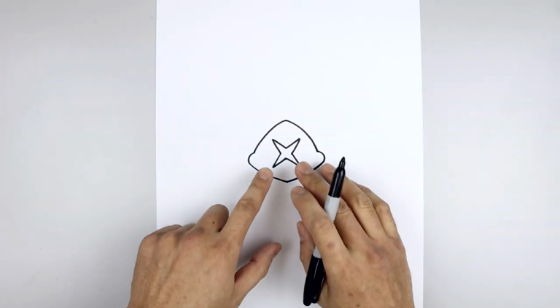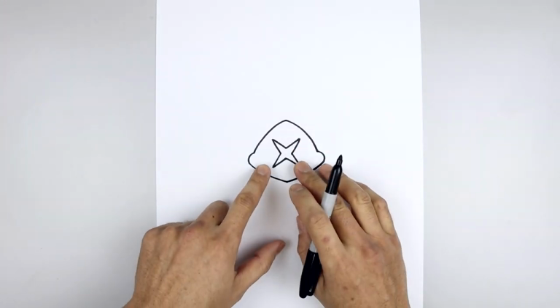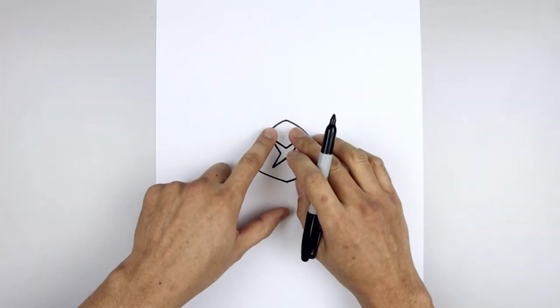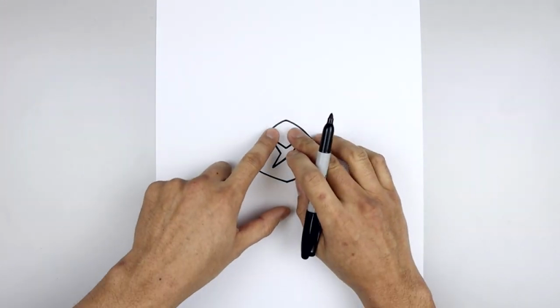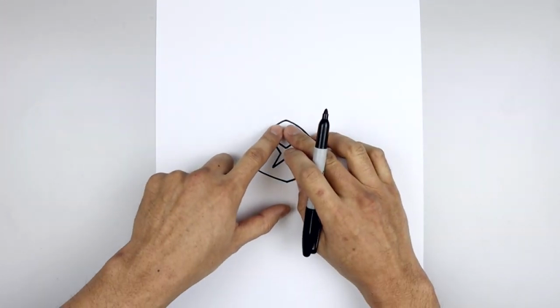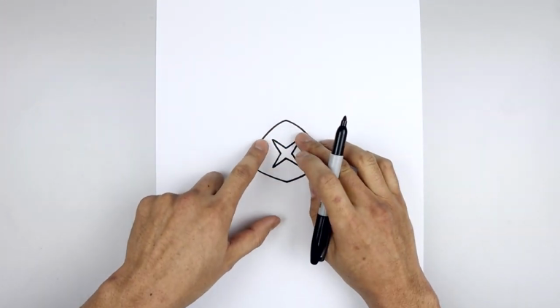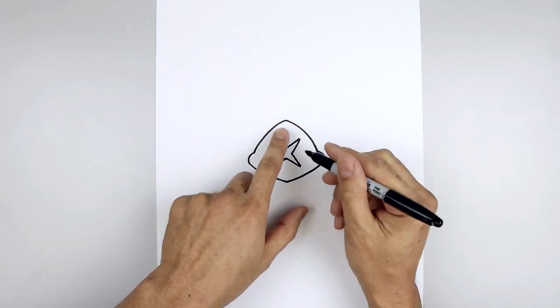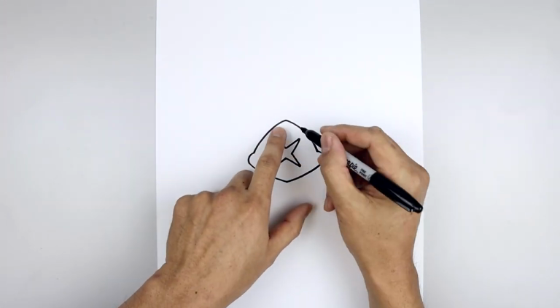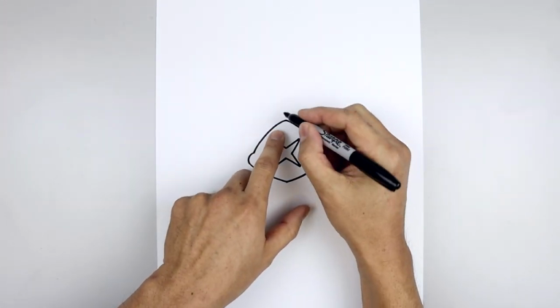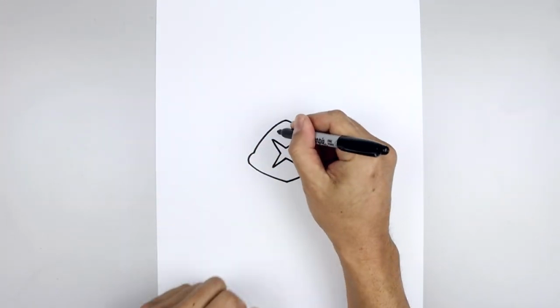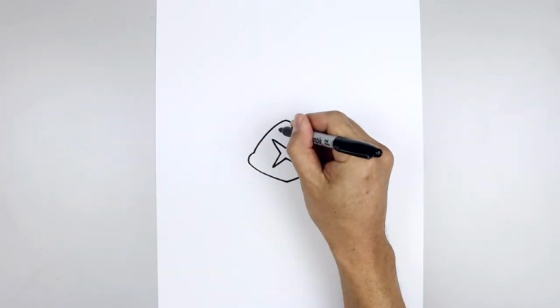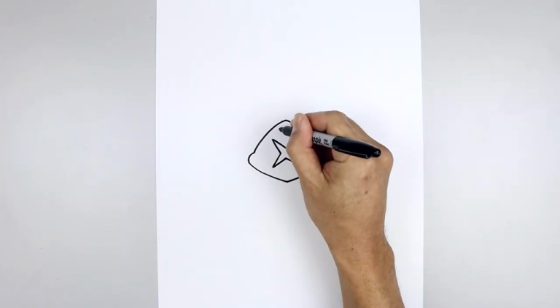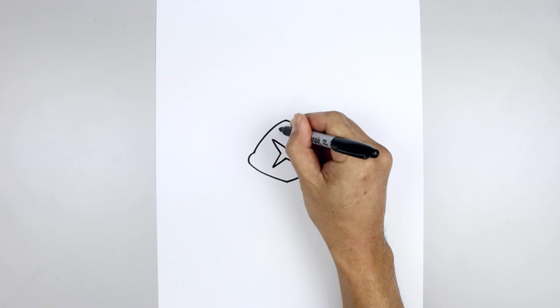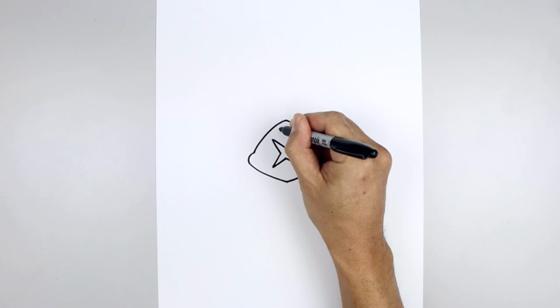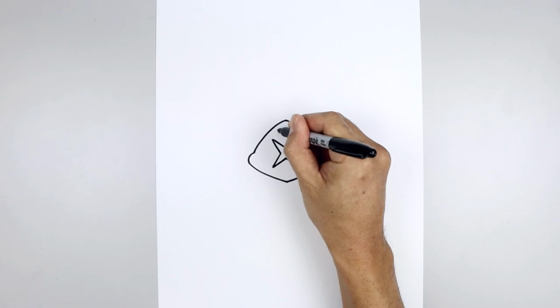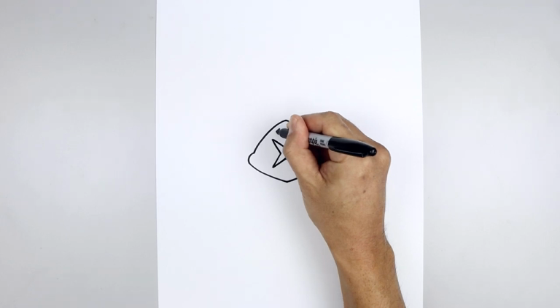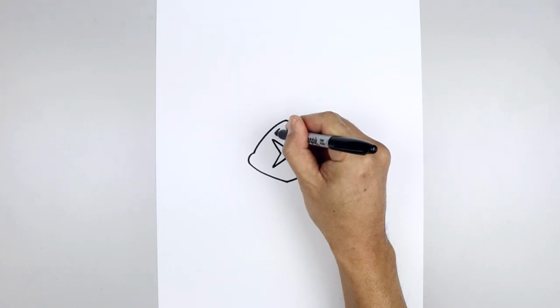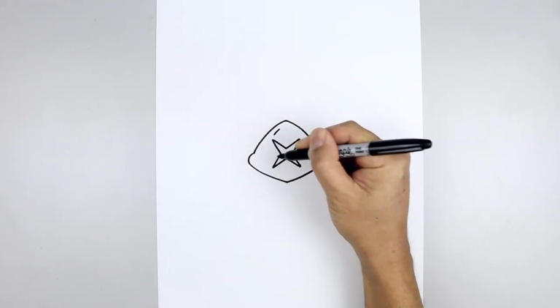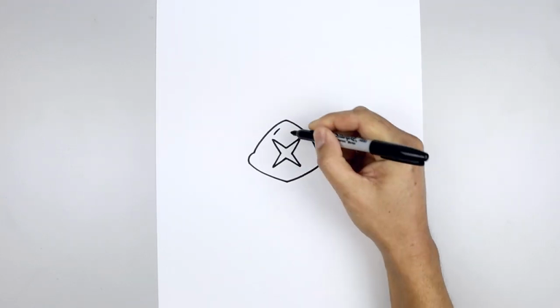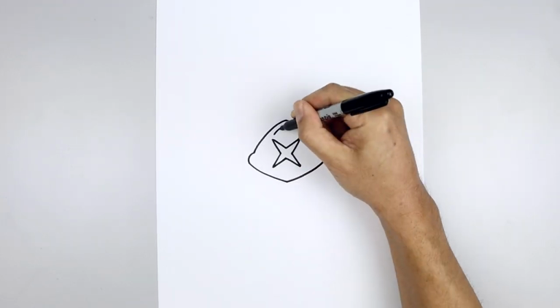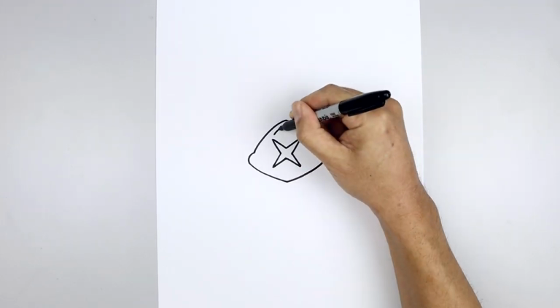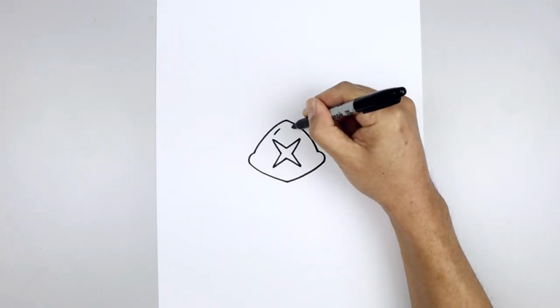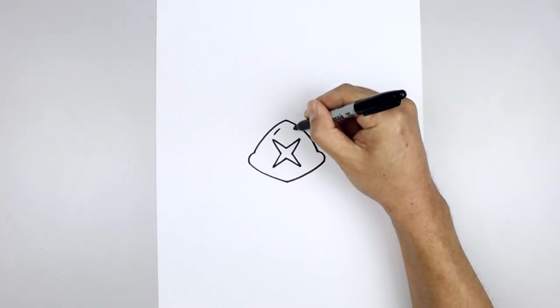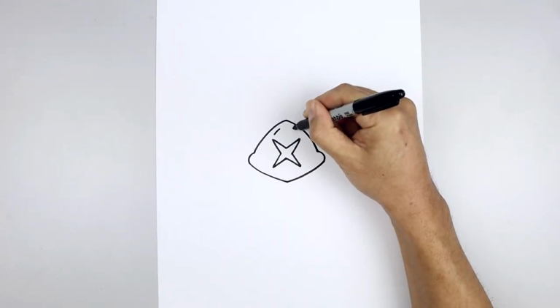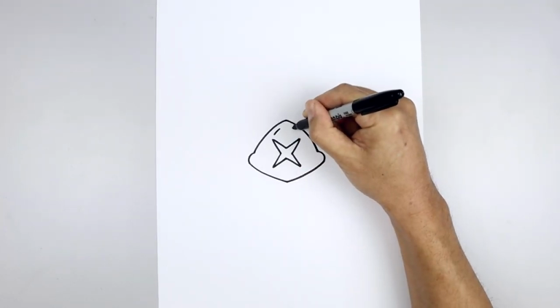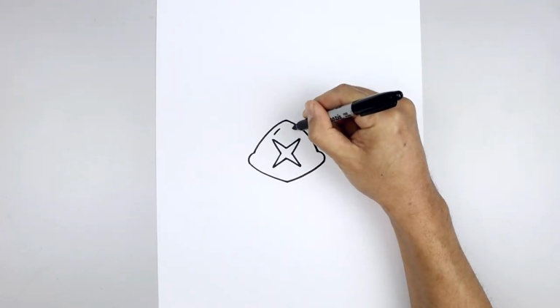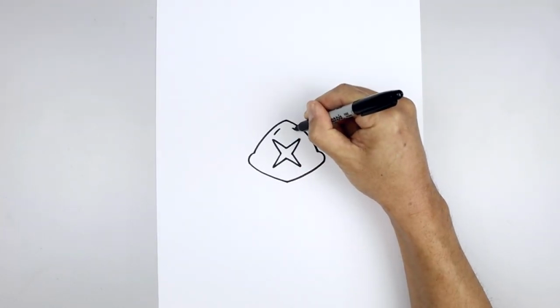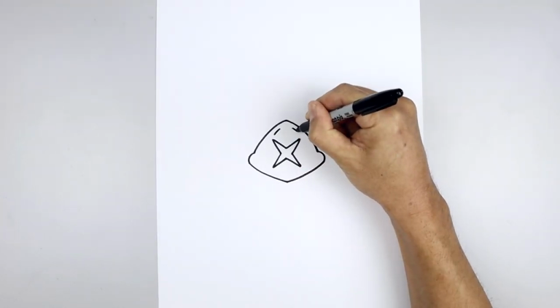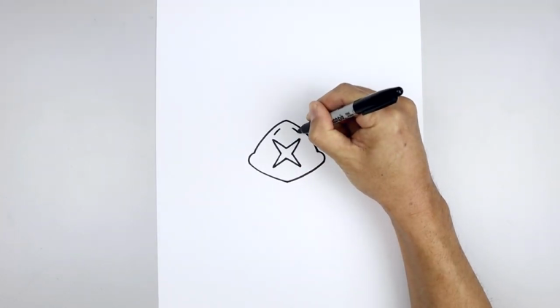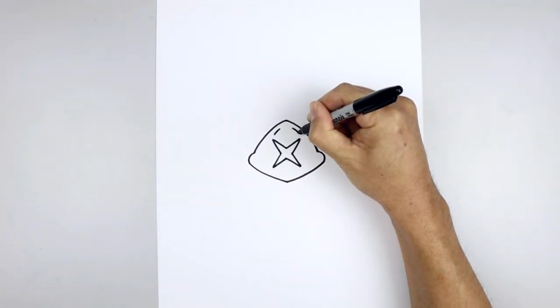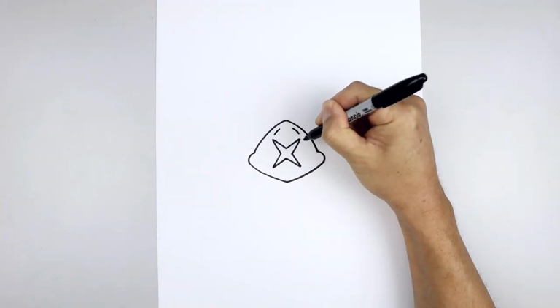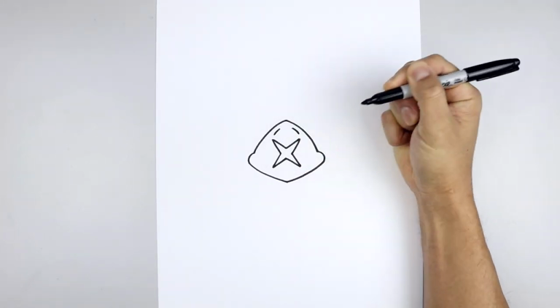Let's go up to the top of the beak and add the nostrils. We're going to start on the left and just curve this out and then down. Line this up on the right and do the same thing.